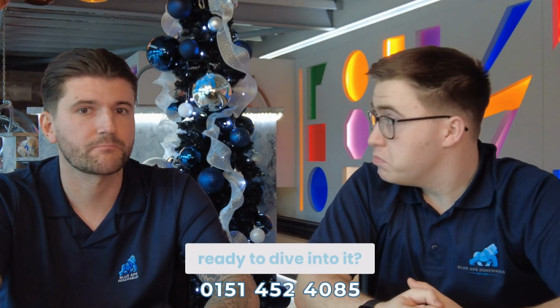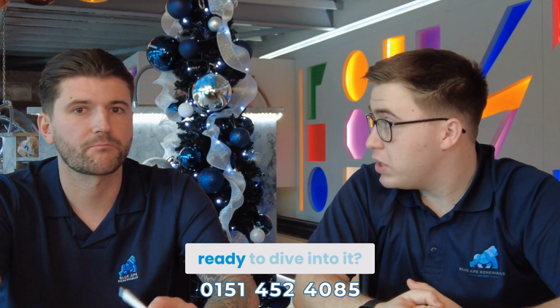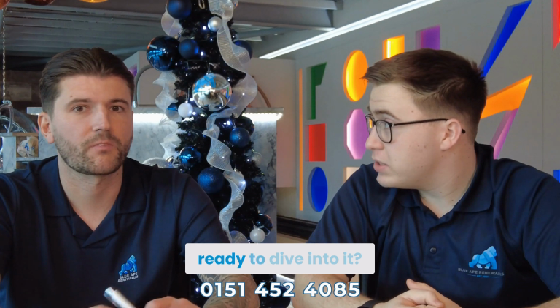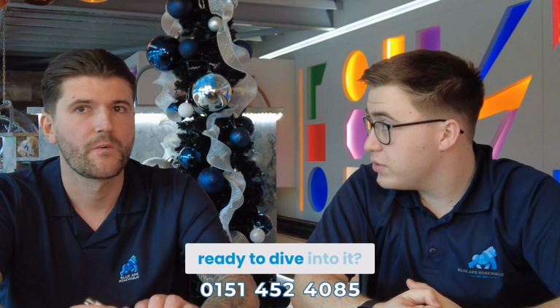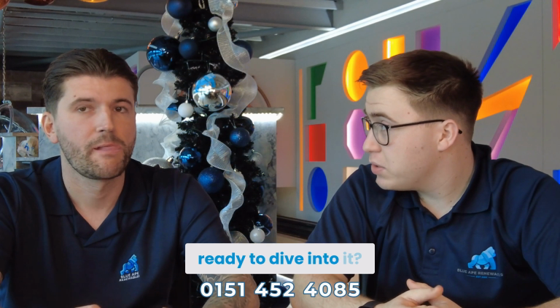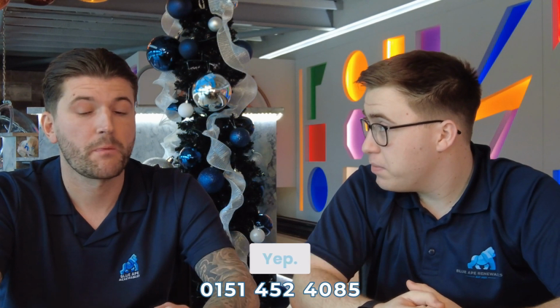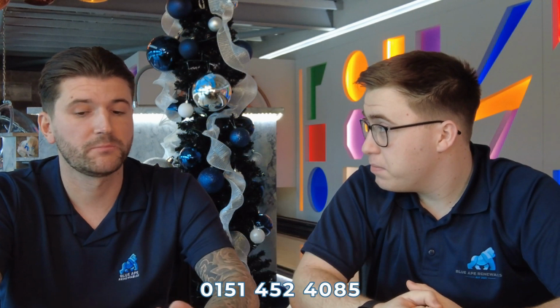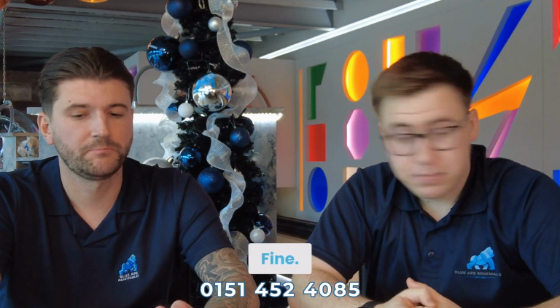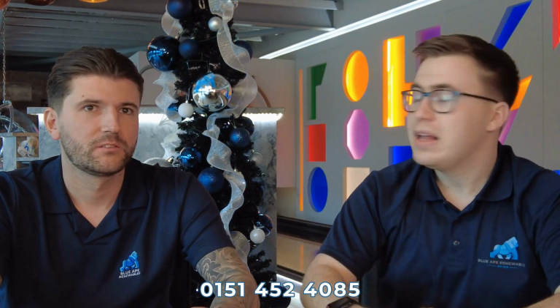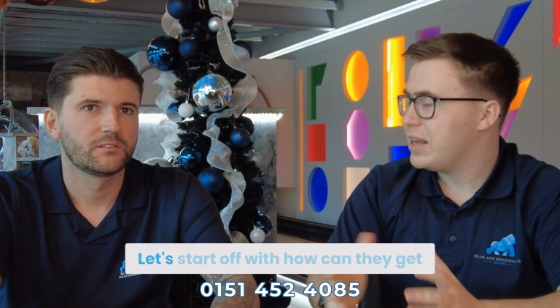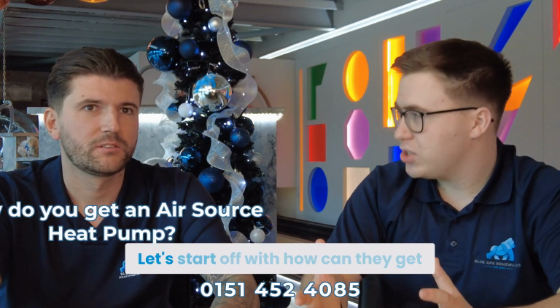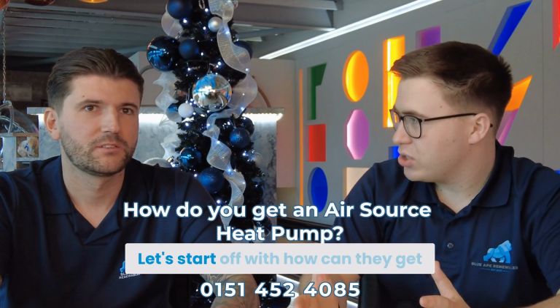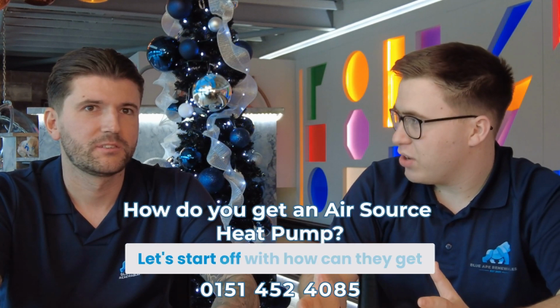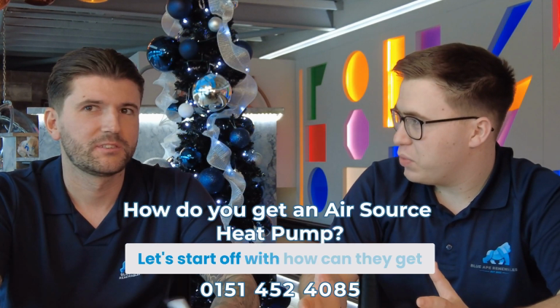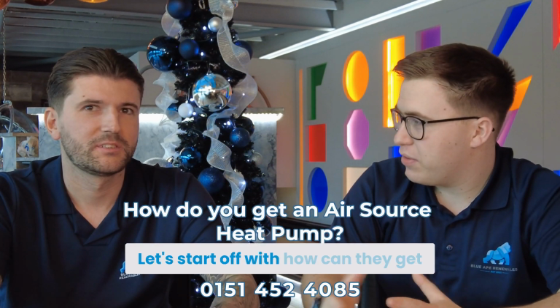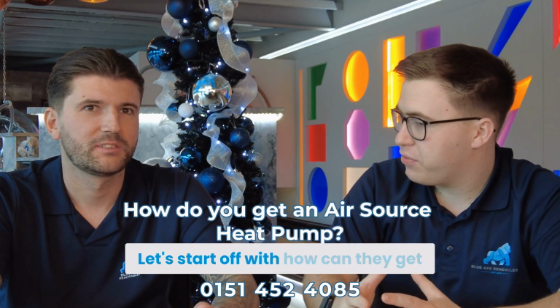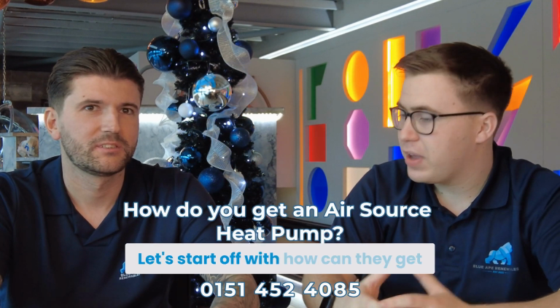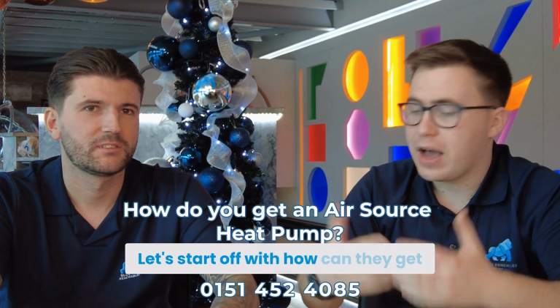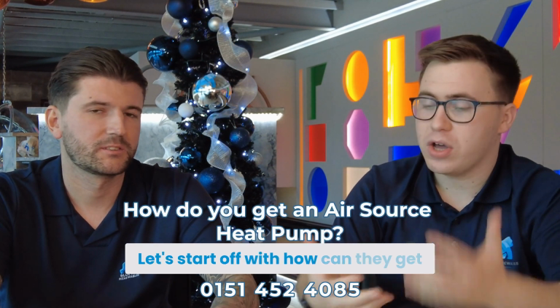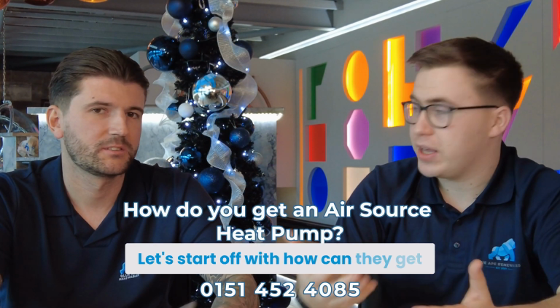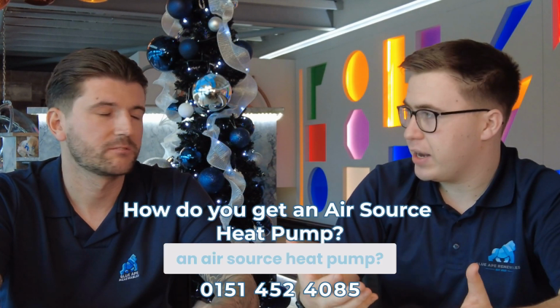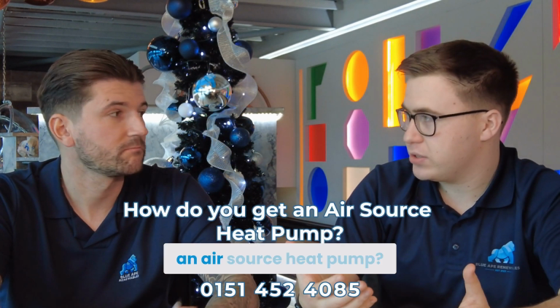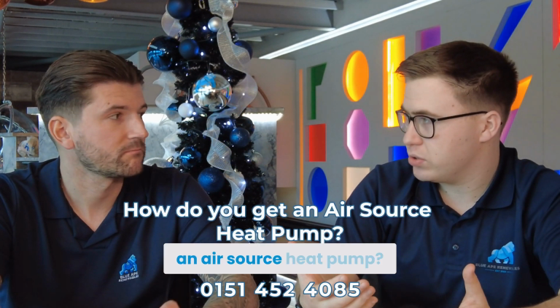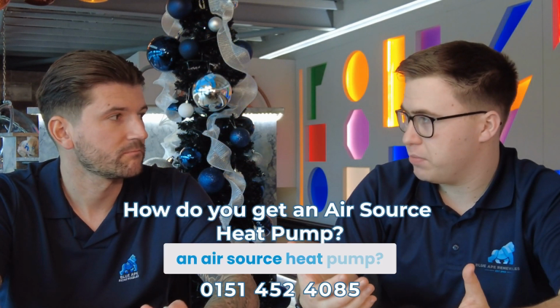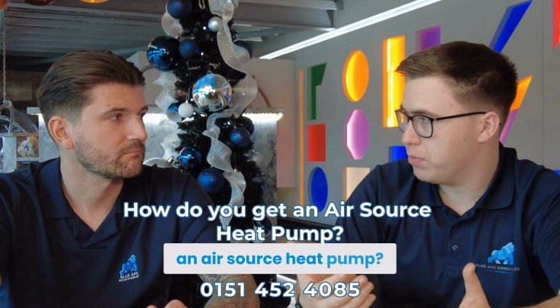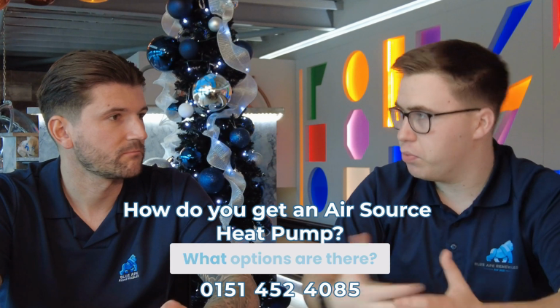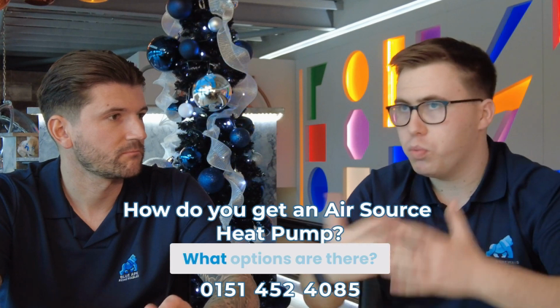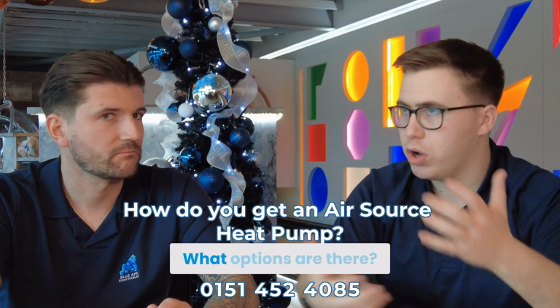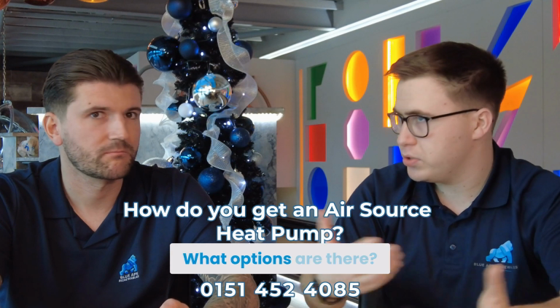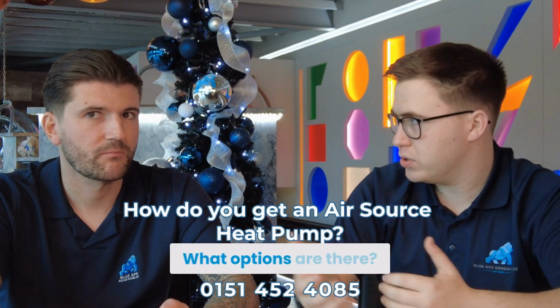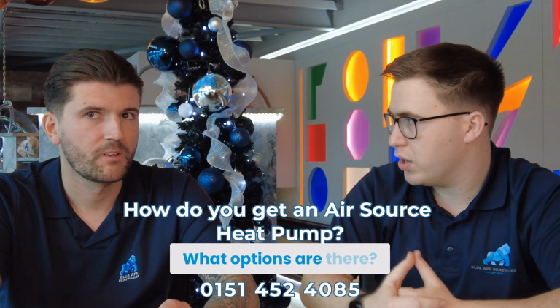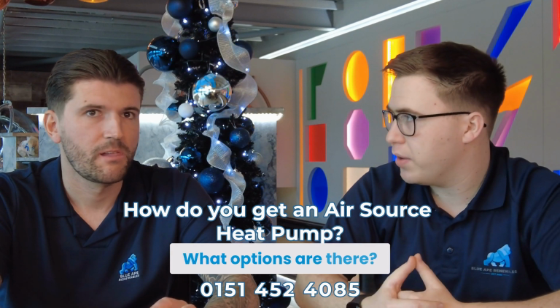Ready to dive into it? Let's start off with: how can they get an air source heat pump? What options are there?